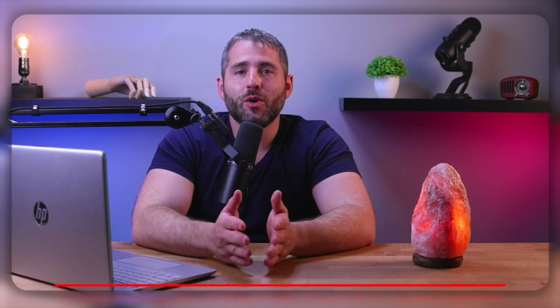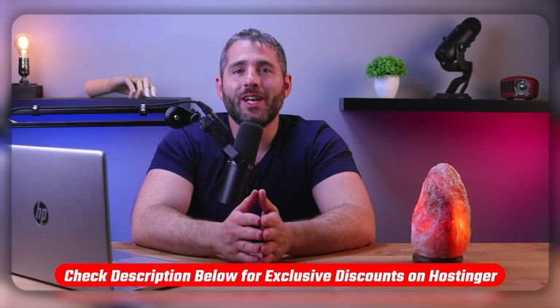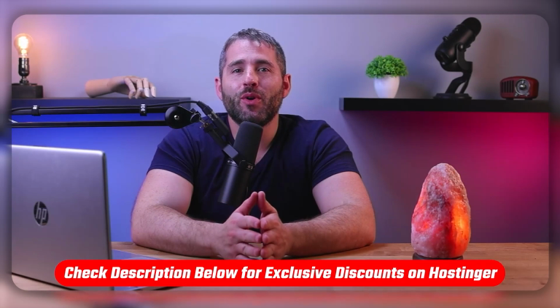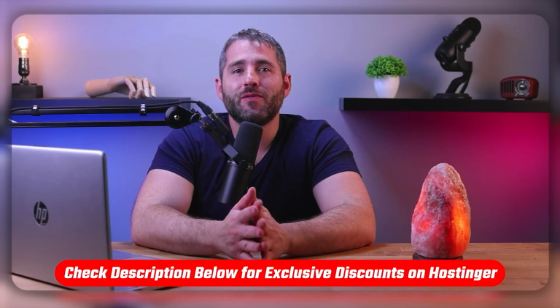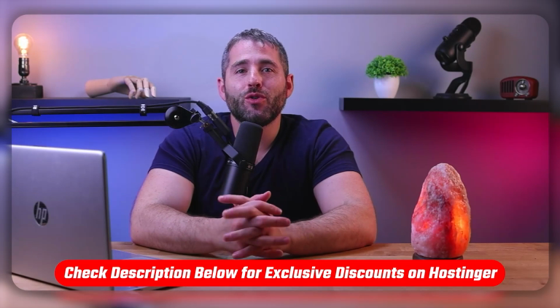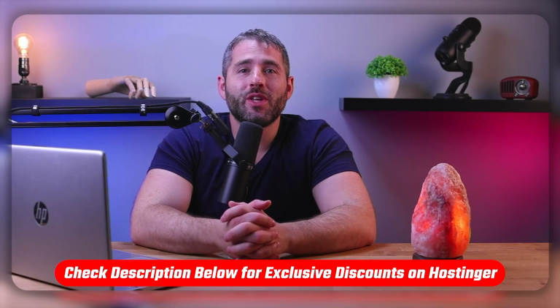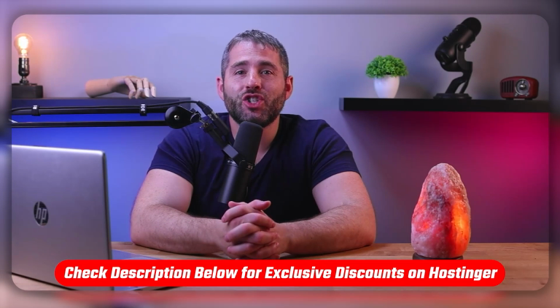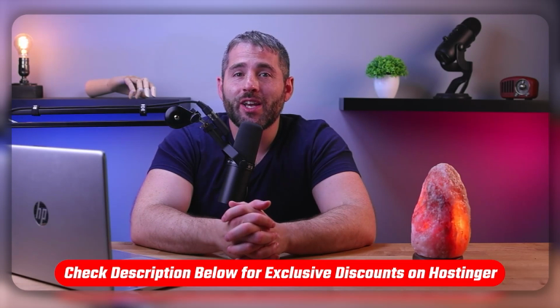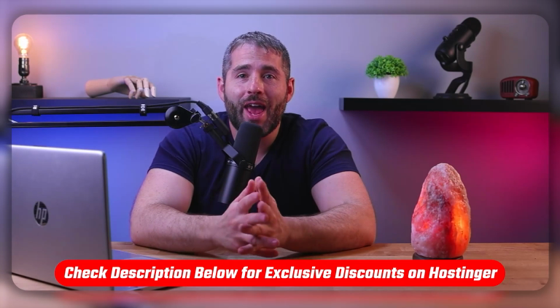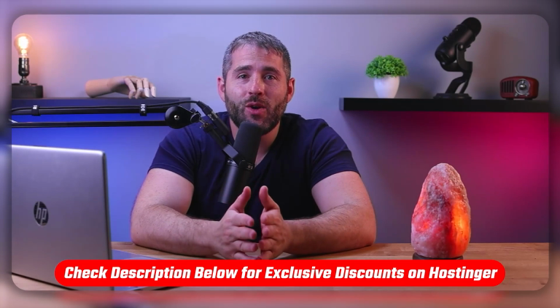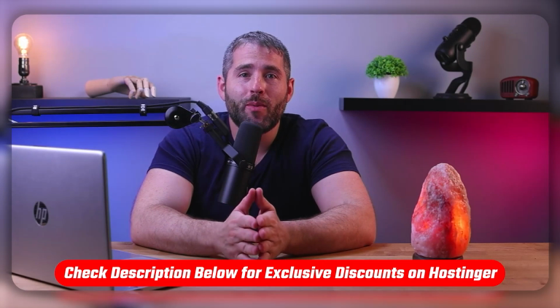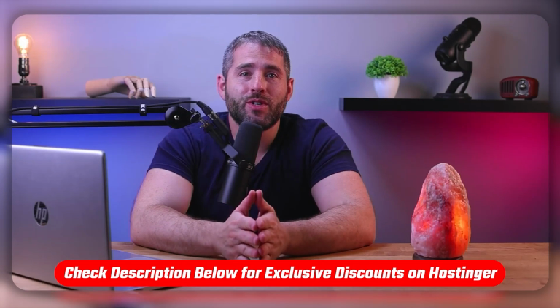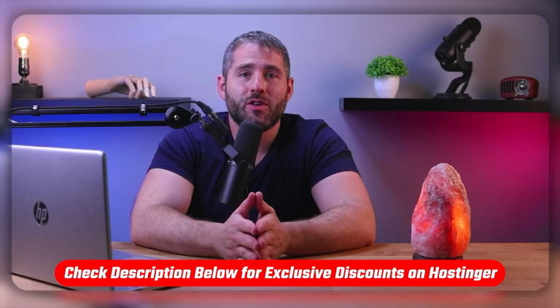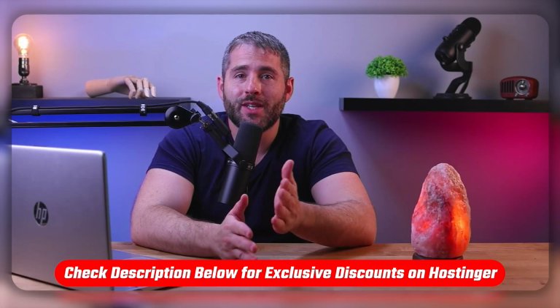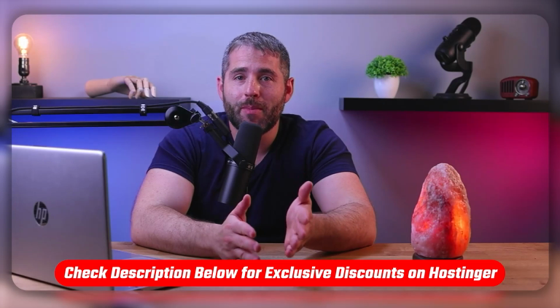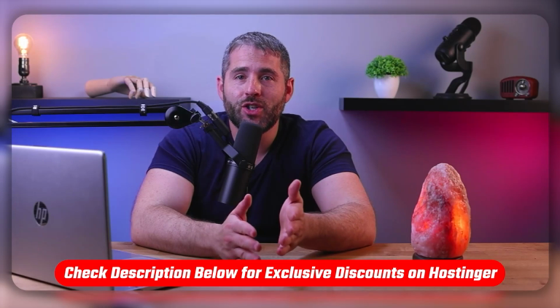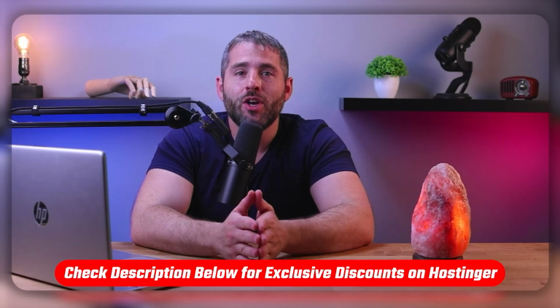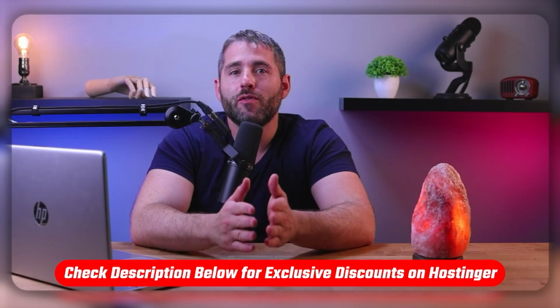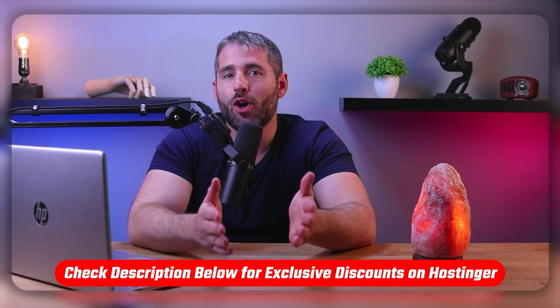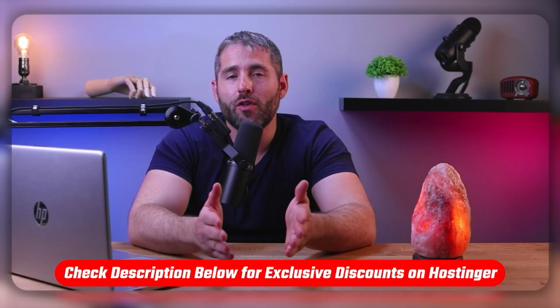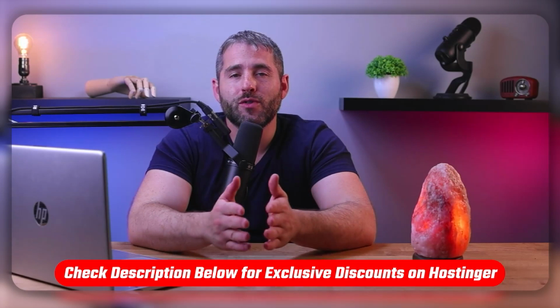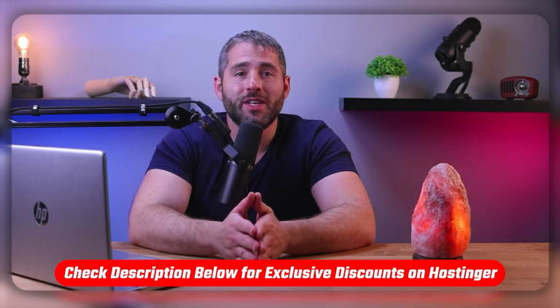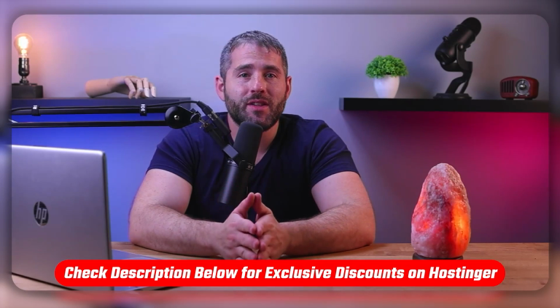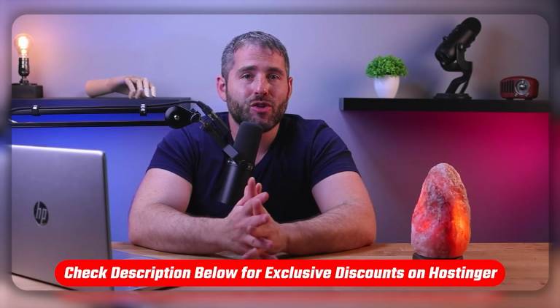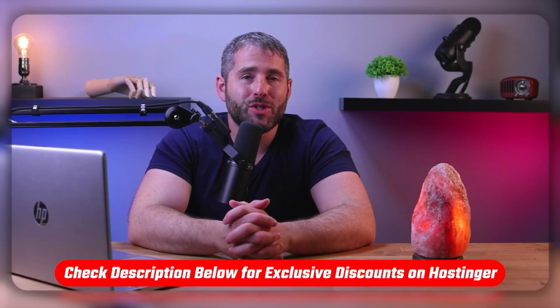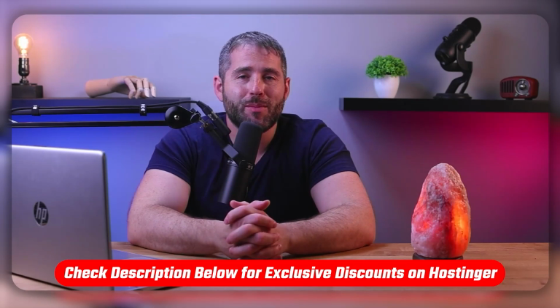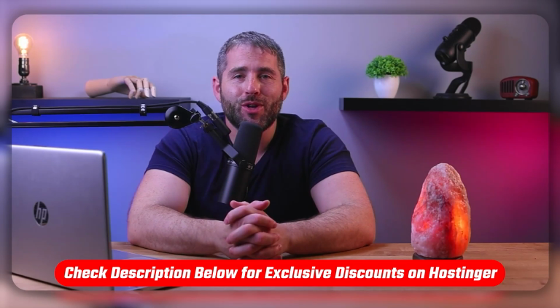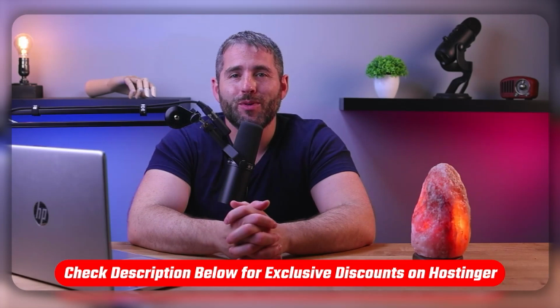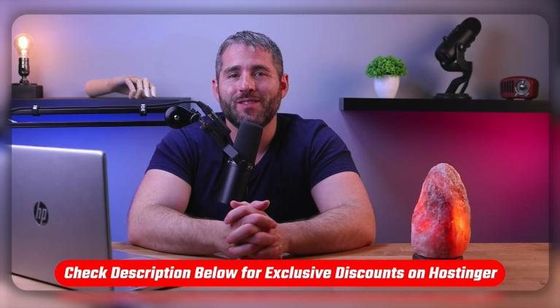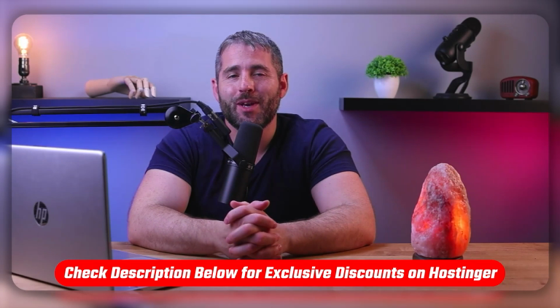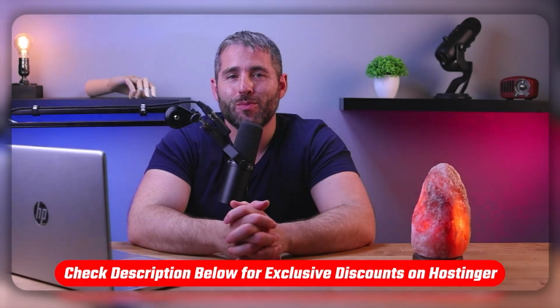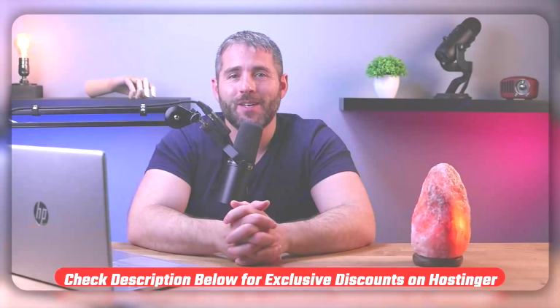If at any point in this video you'd like to check out any web hosting service that I mention, you'll find all the useful links in the description down below to help you save some extra money.